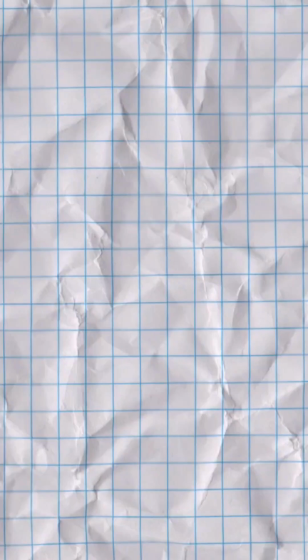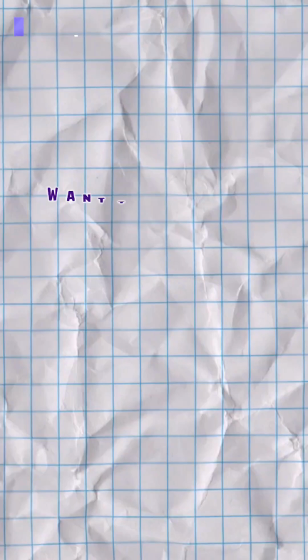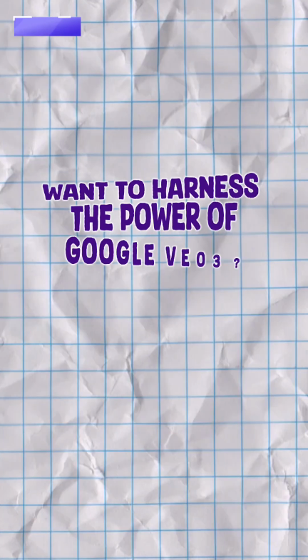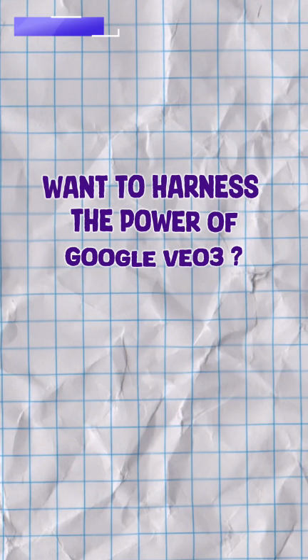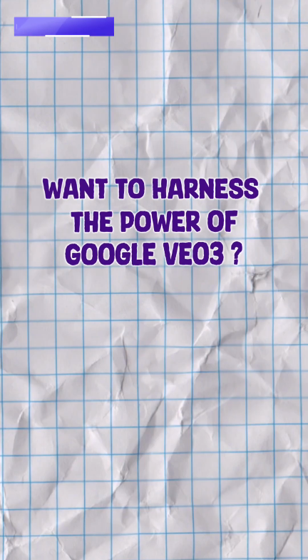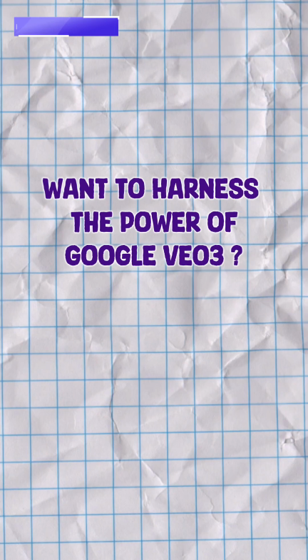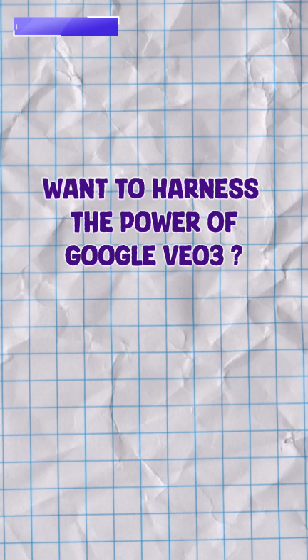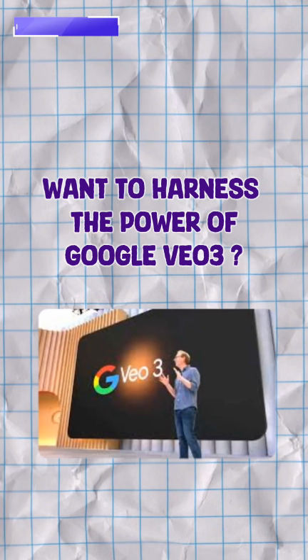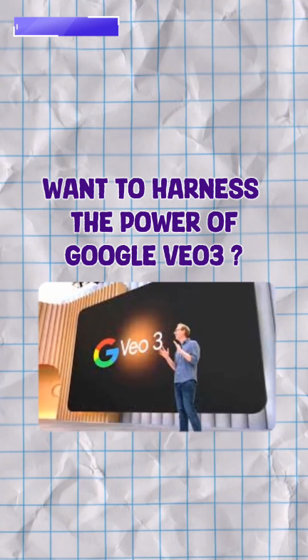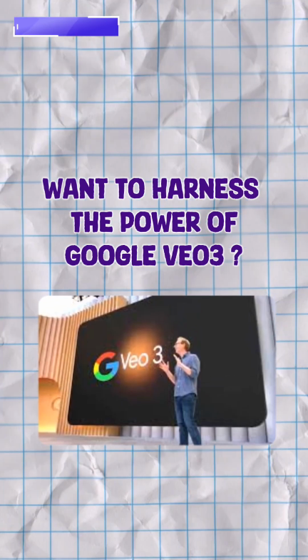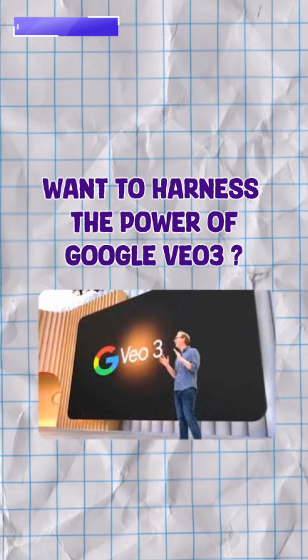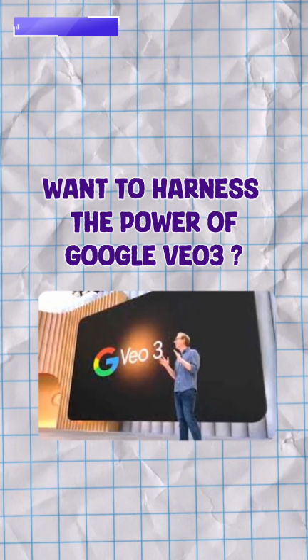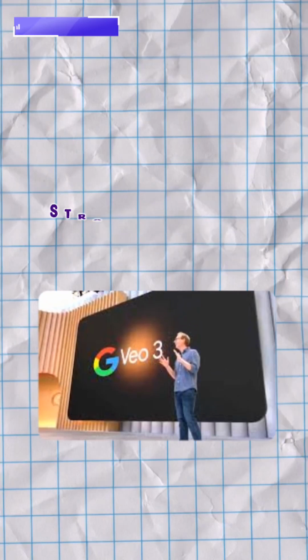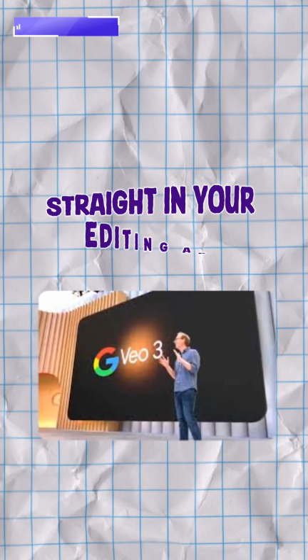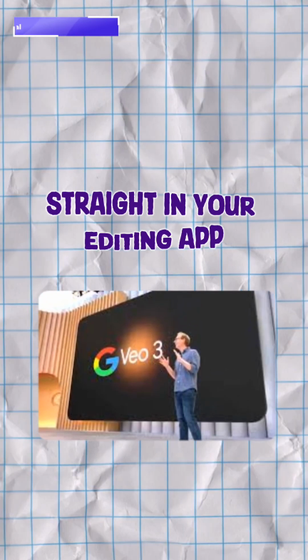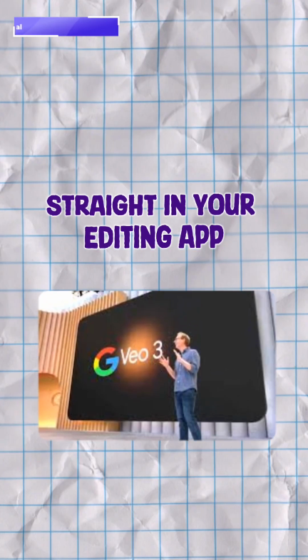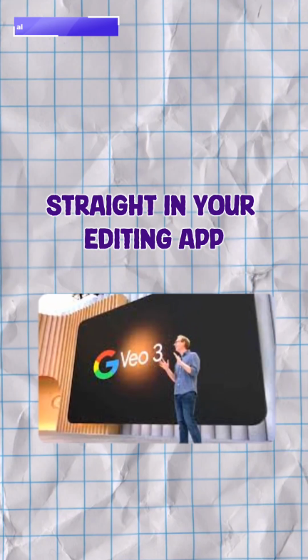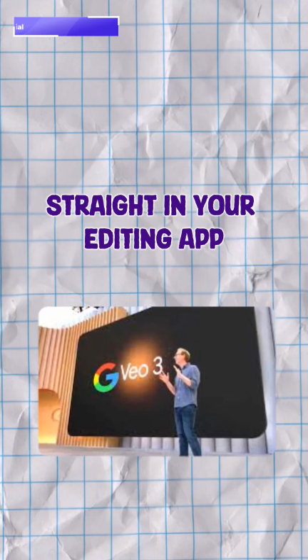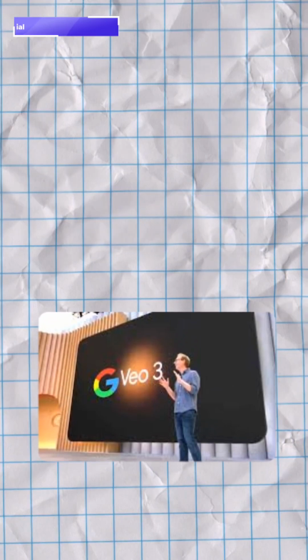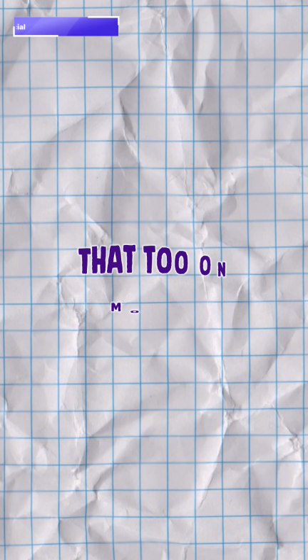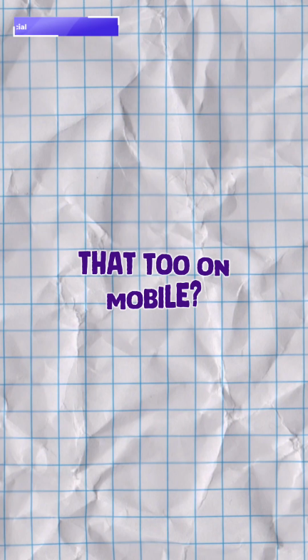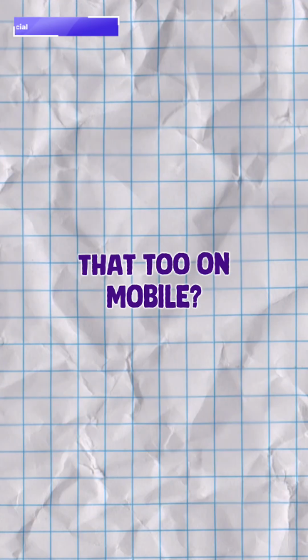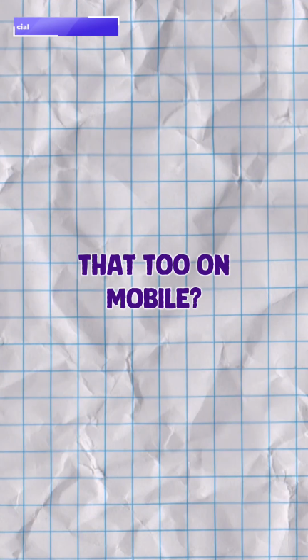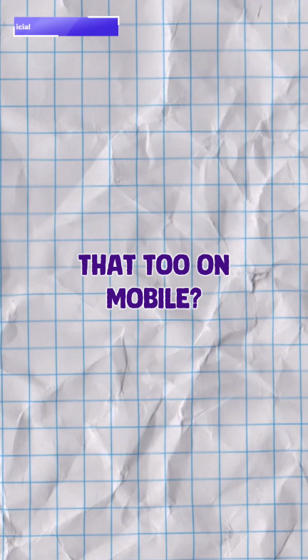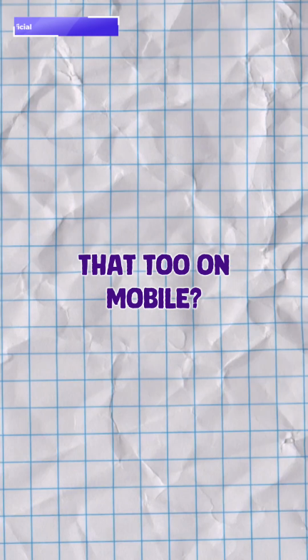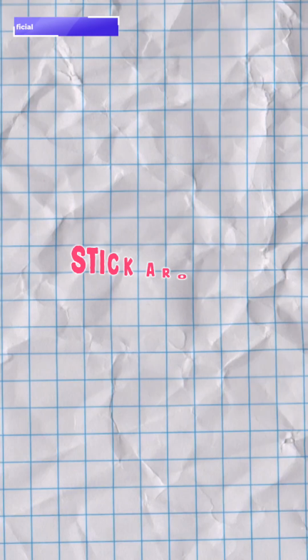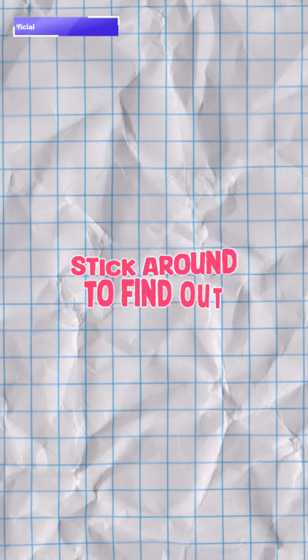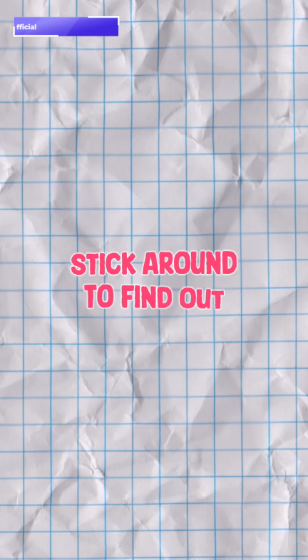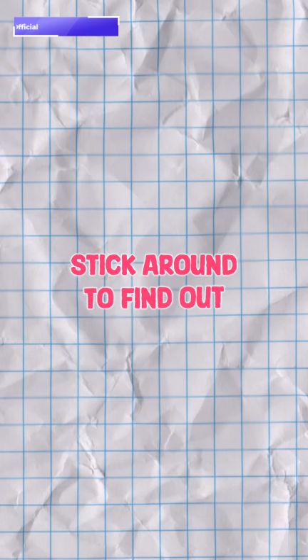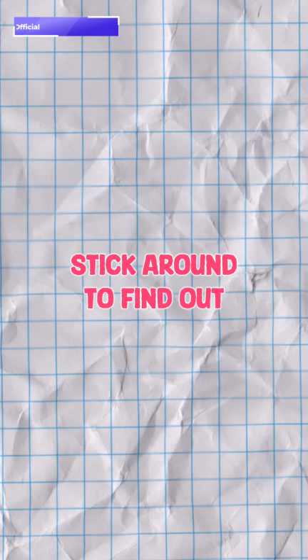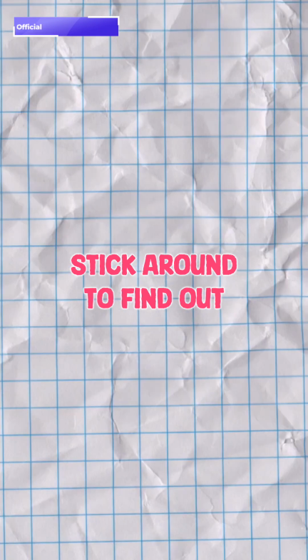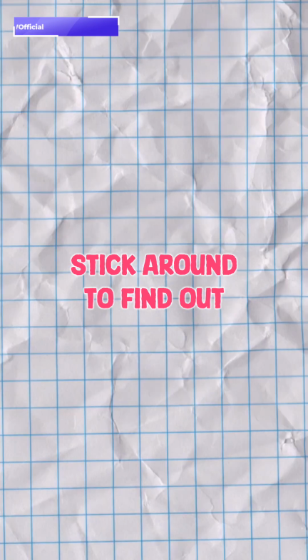Want to harness the power of Google Veo3 straight in your editing app — and that too on mobile? Stick around as I tell you how.